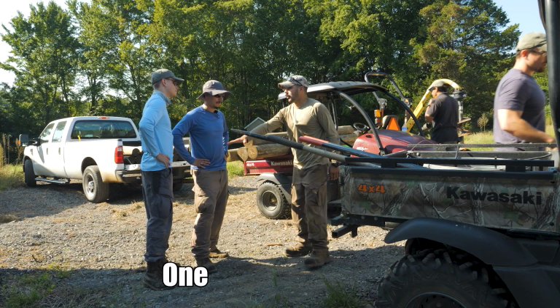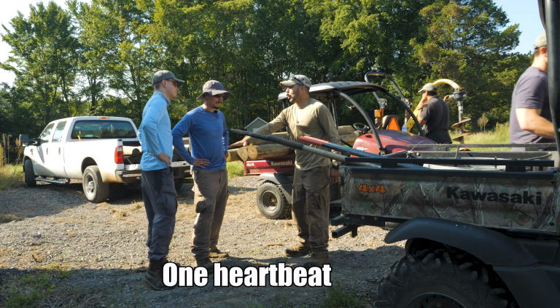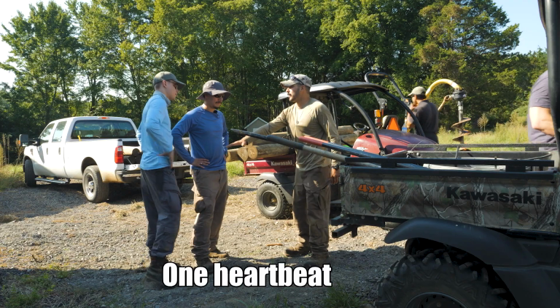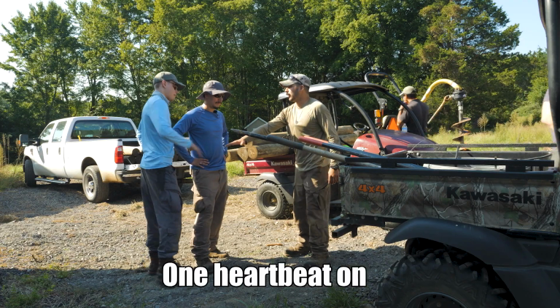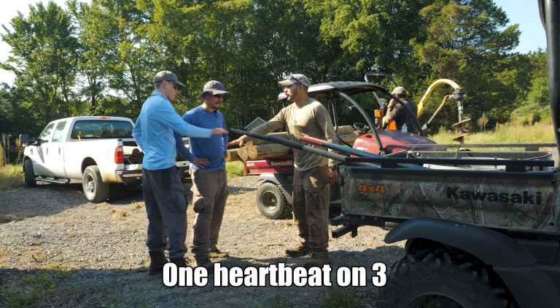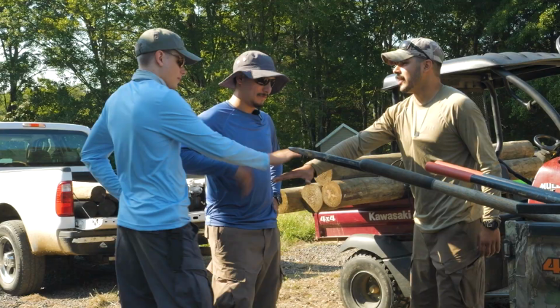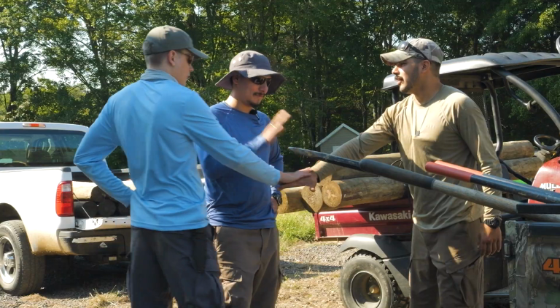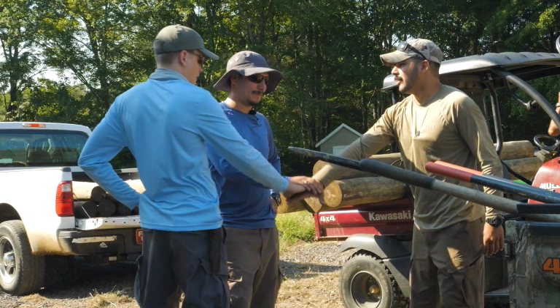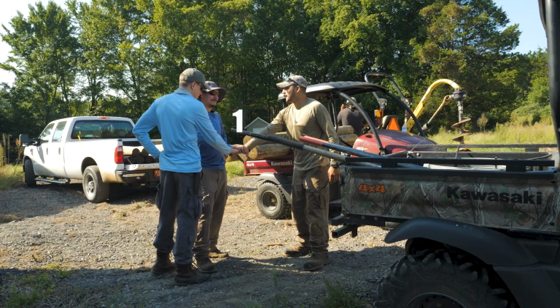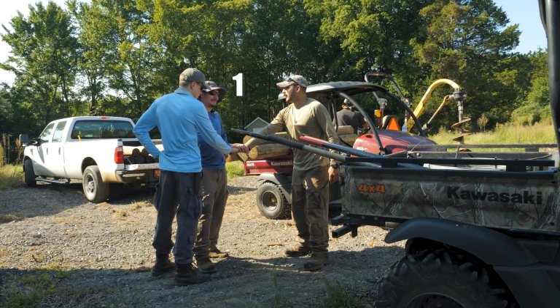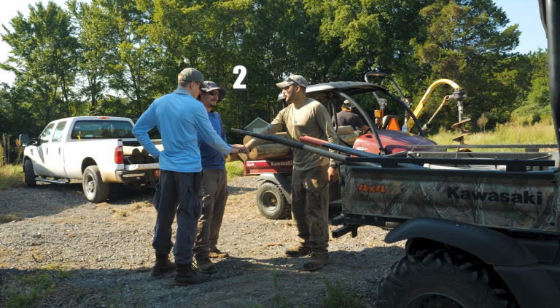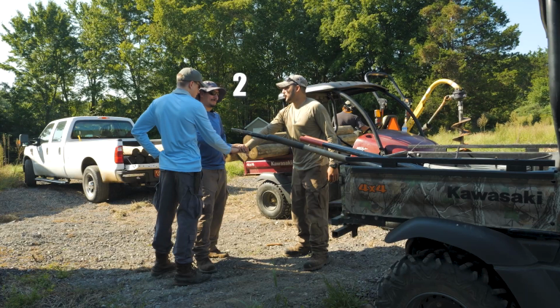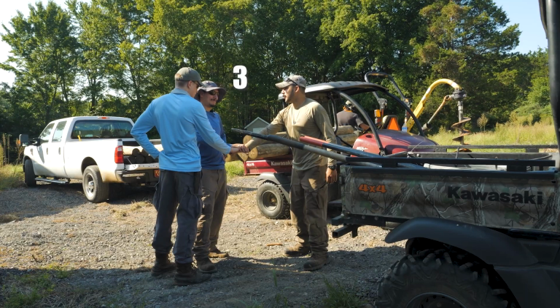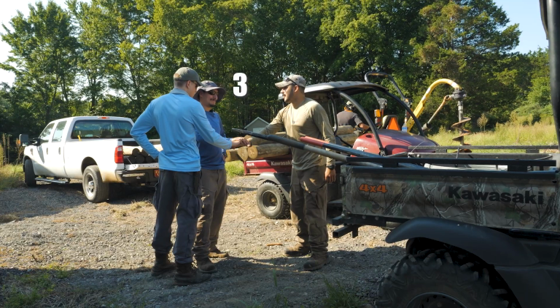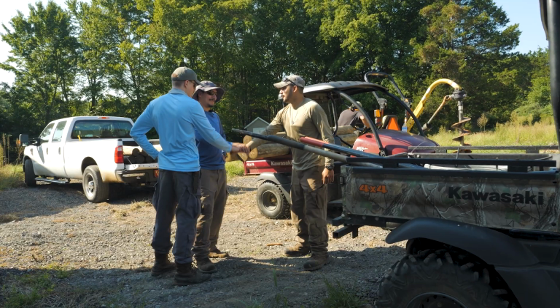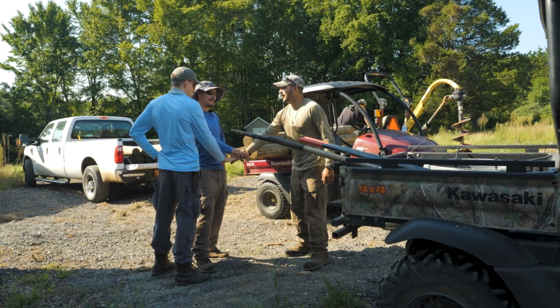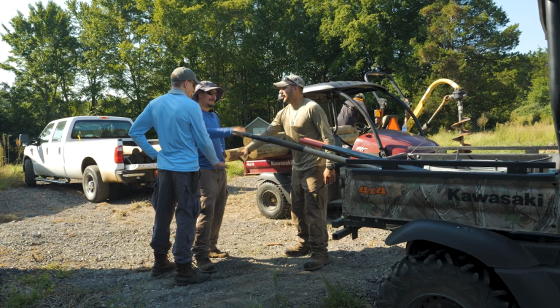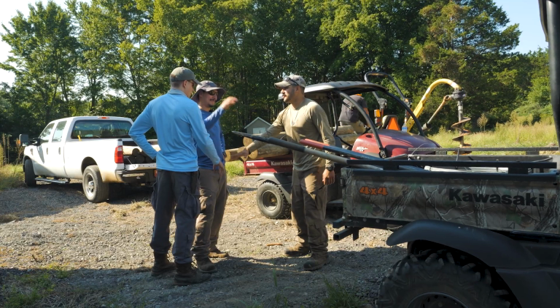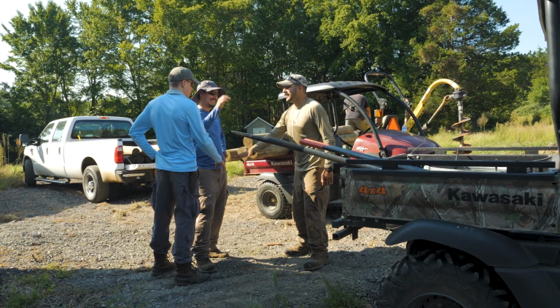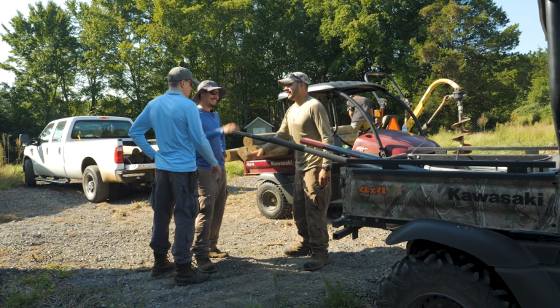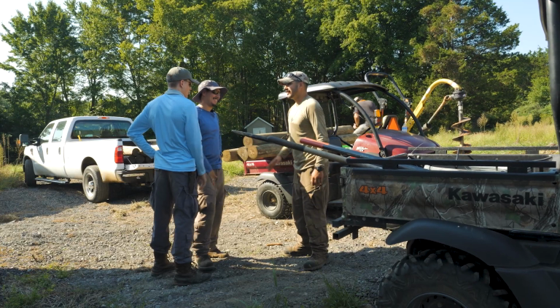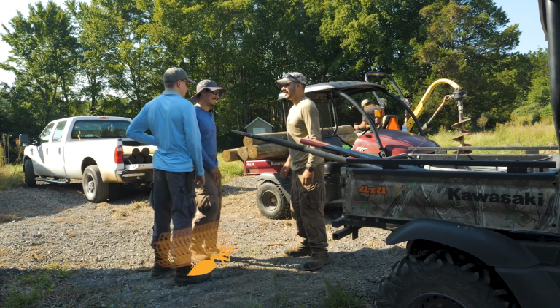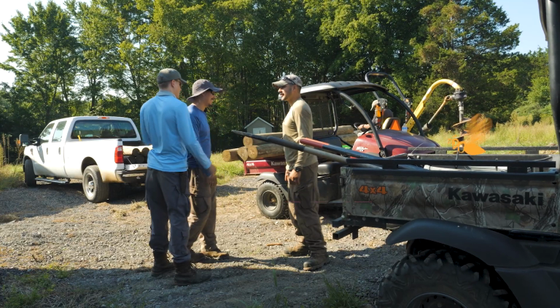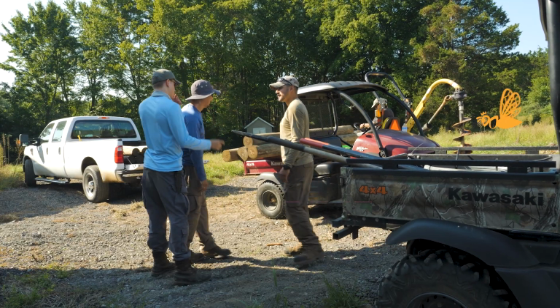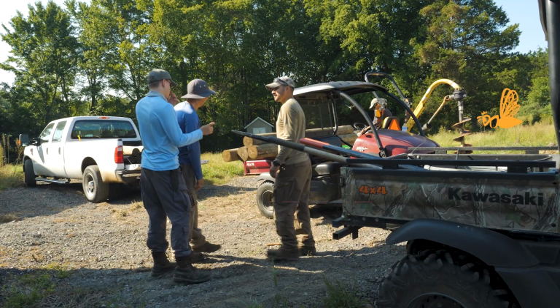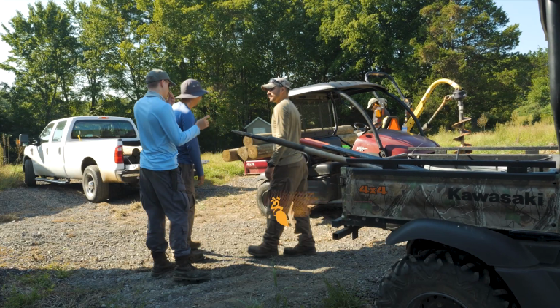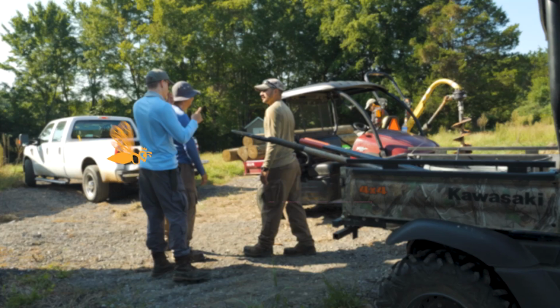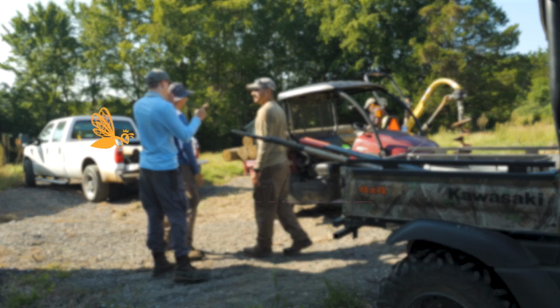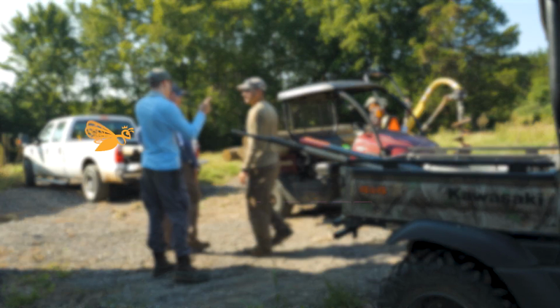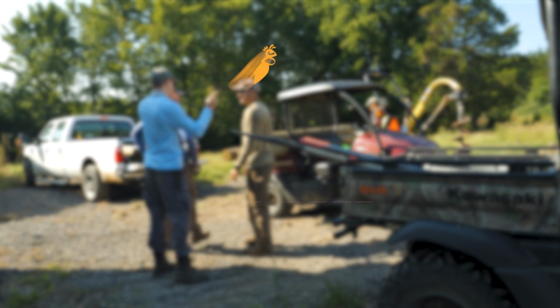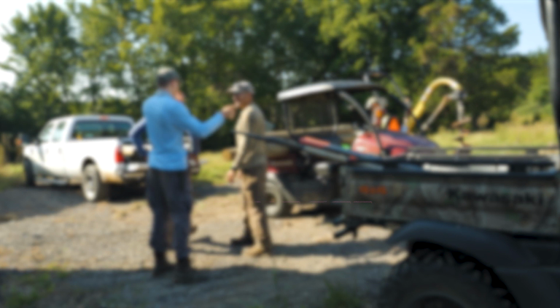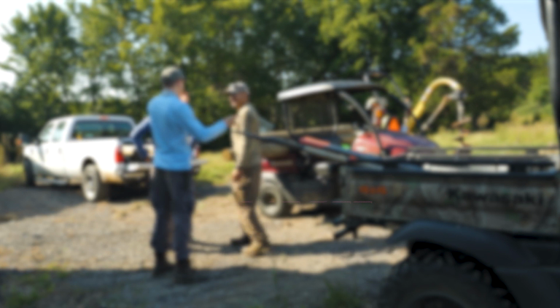One heartbeat on three! One, two, three! One heartbeat! Three, two, one, heartbeat. Something was throwing me off.